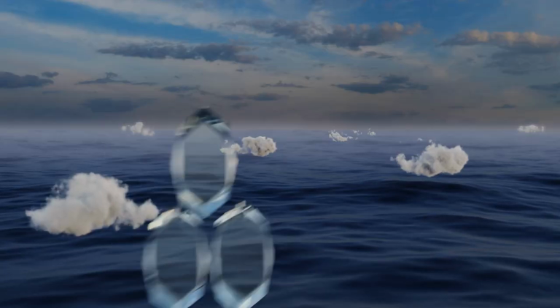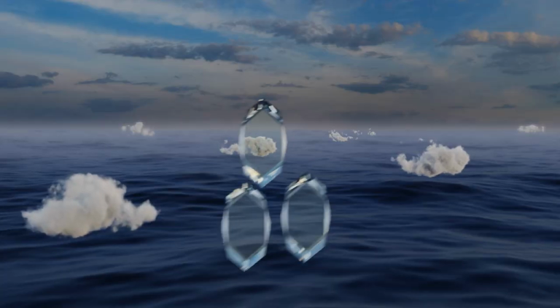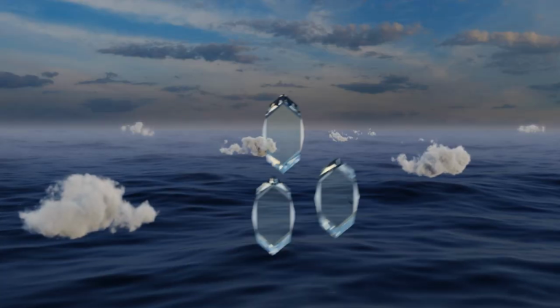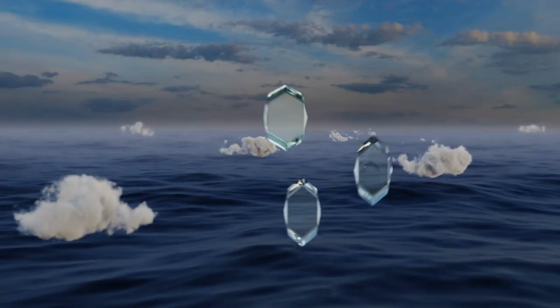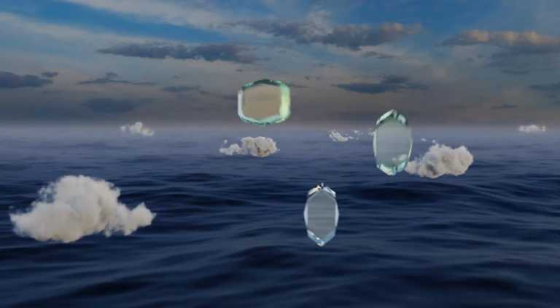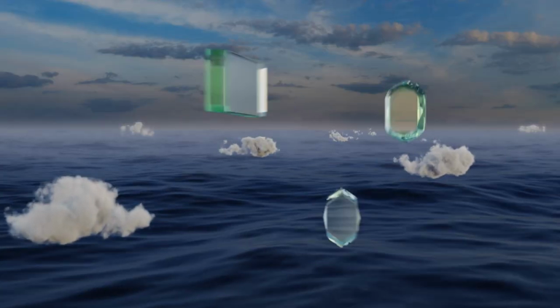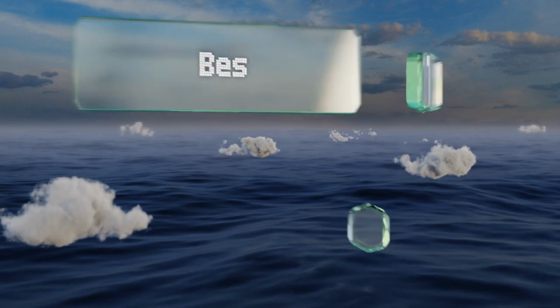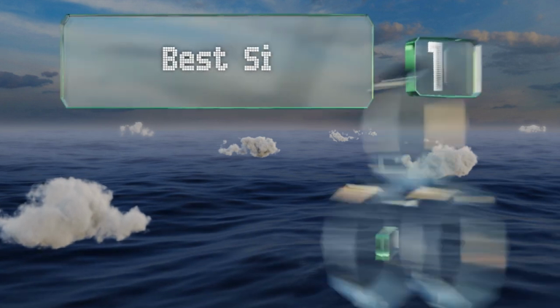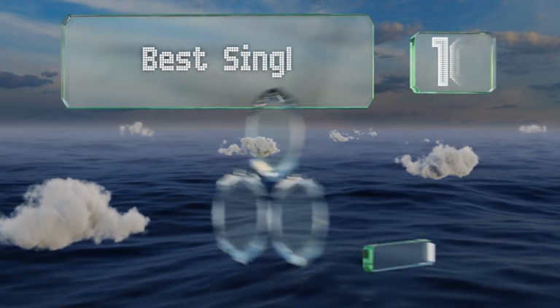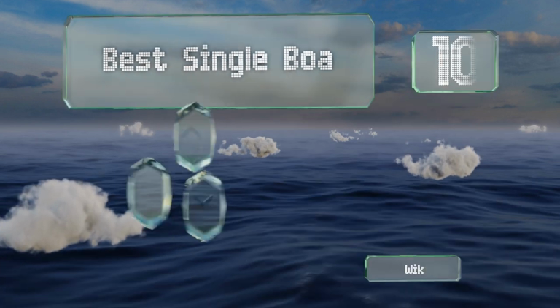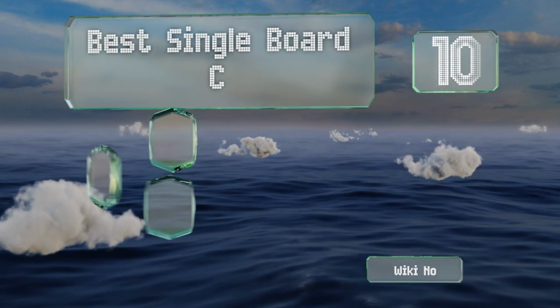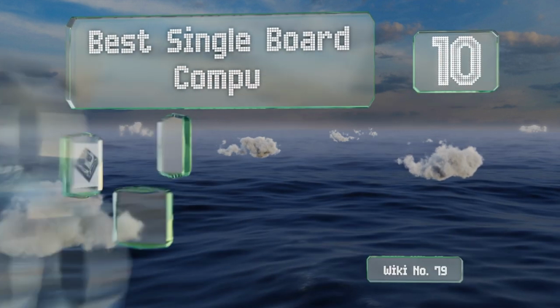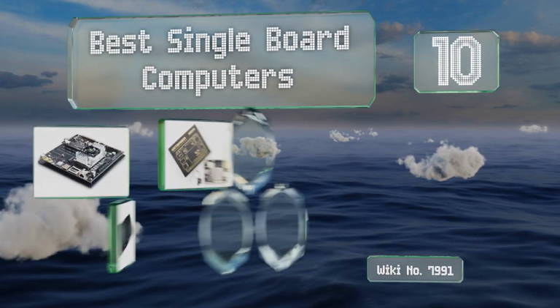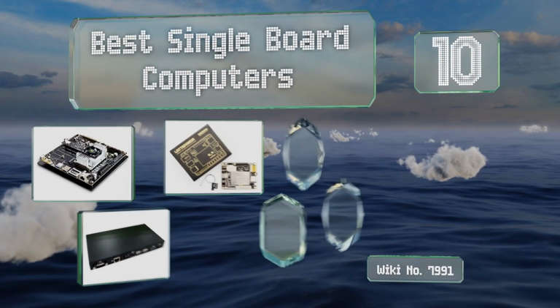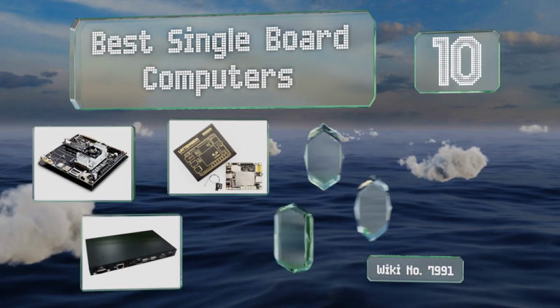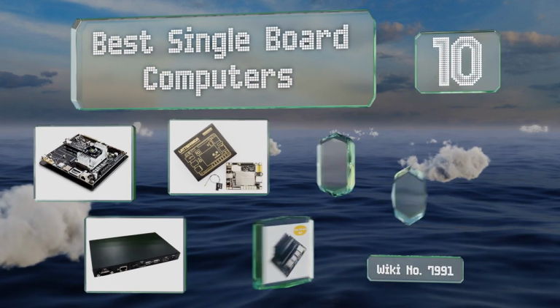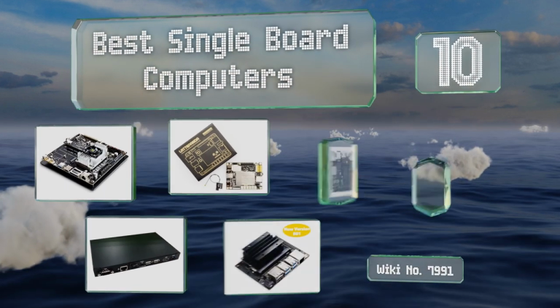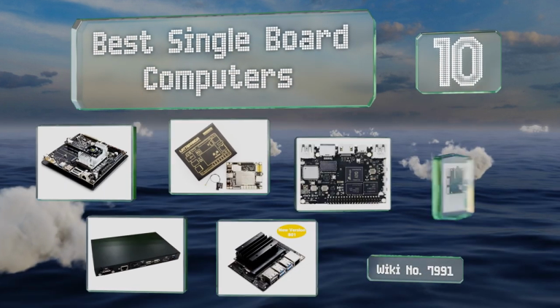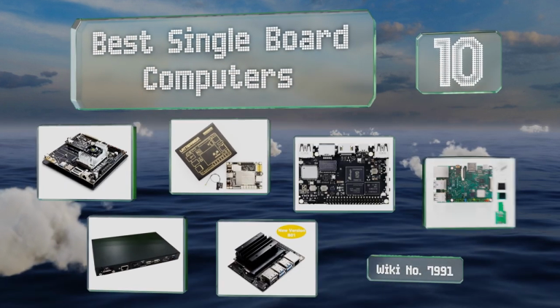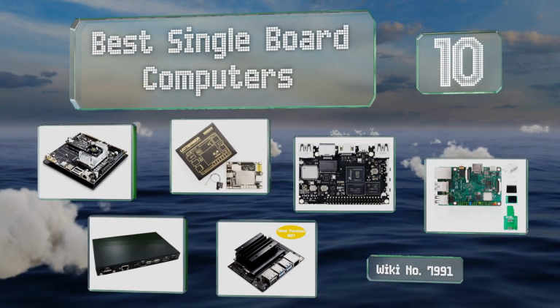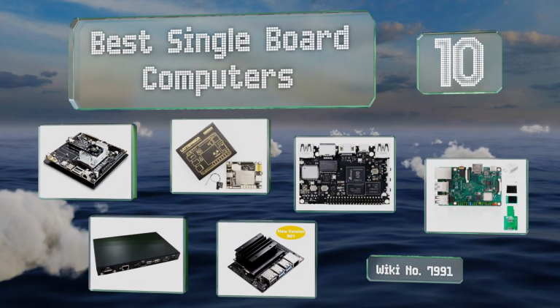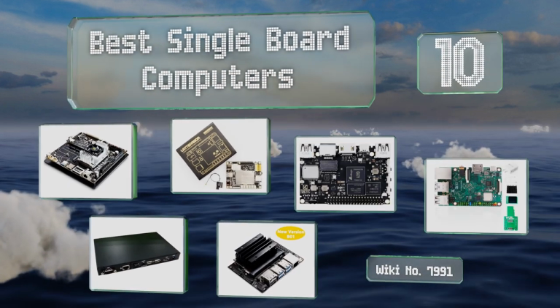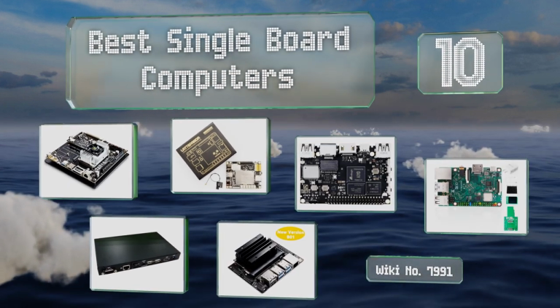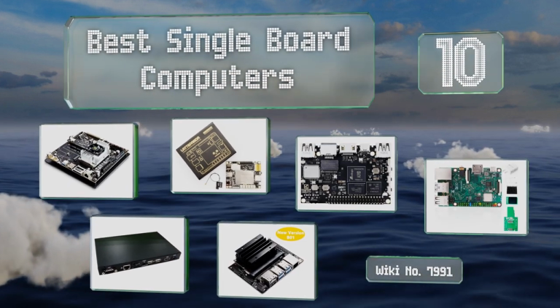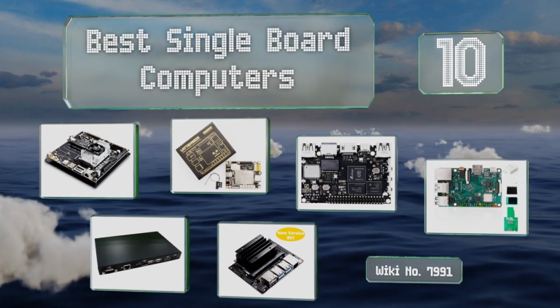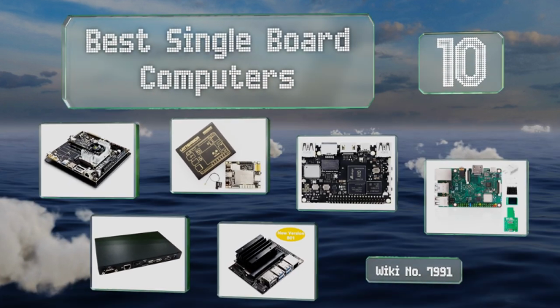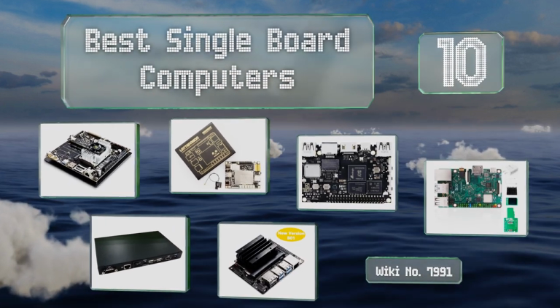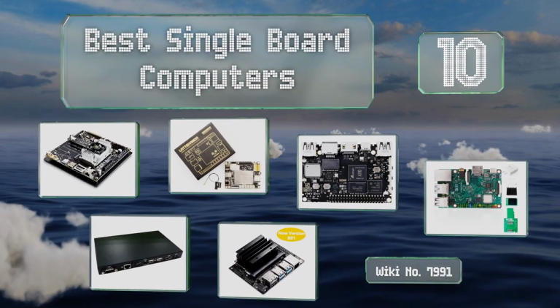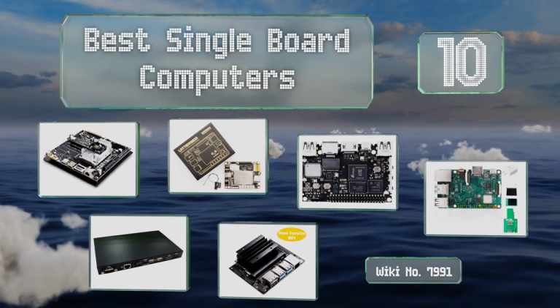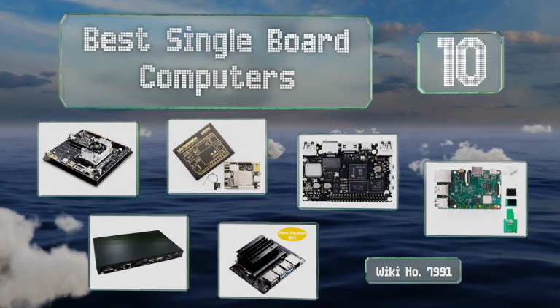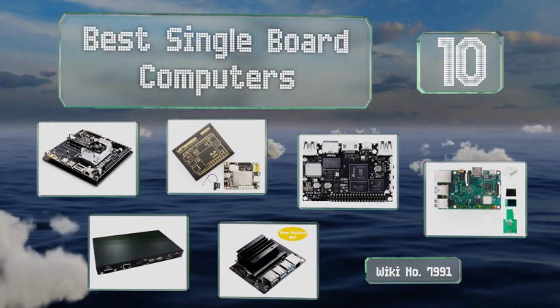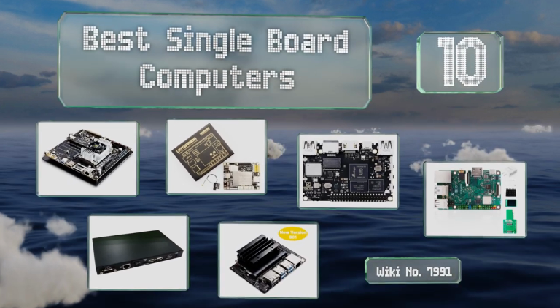EasyVid presents the 10 best single board computers. Let's get started with the list.